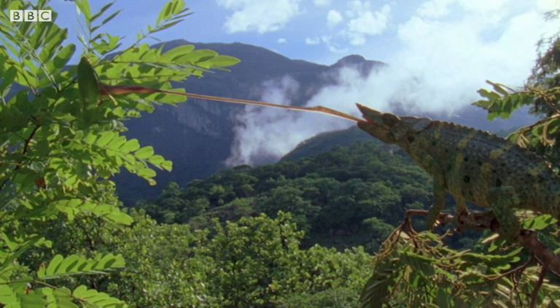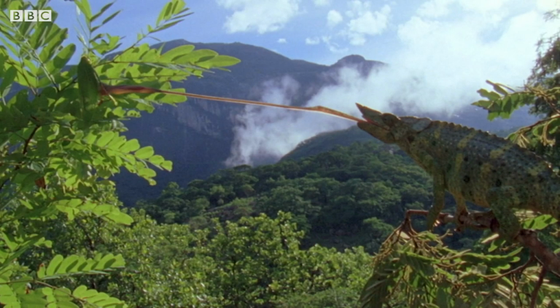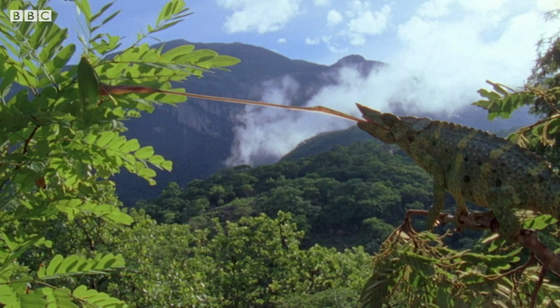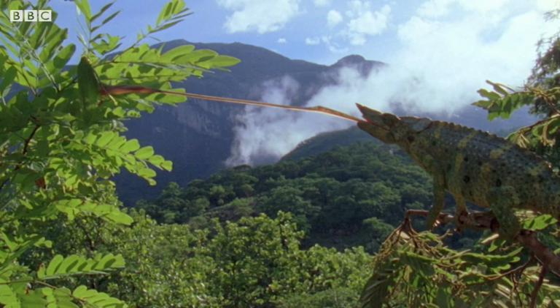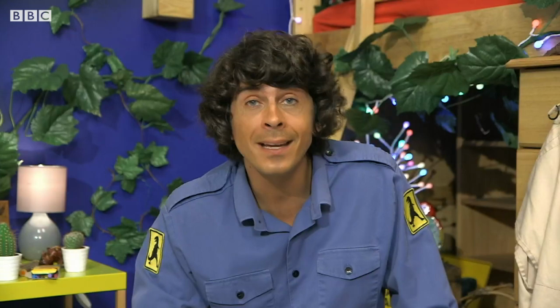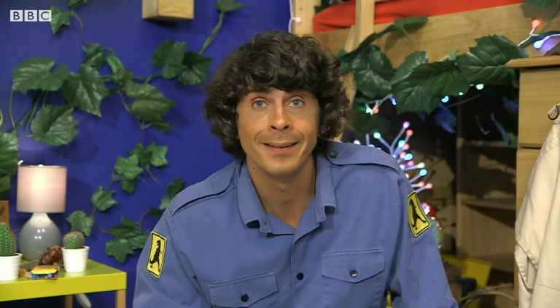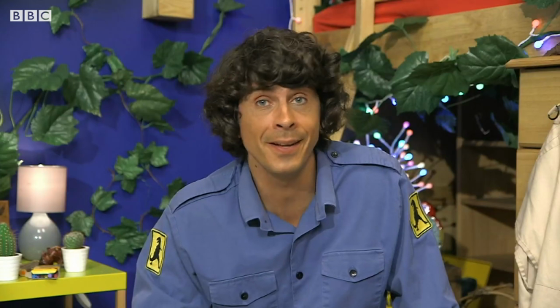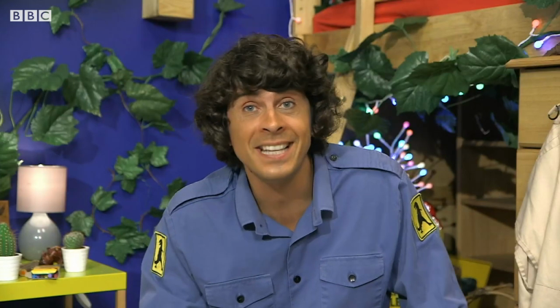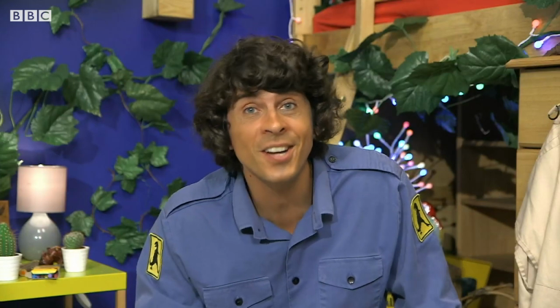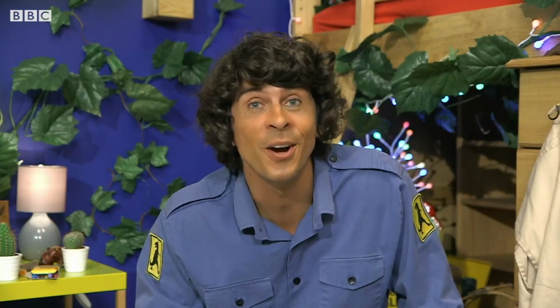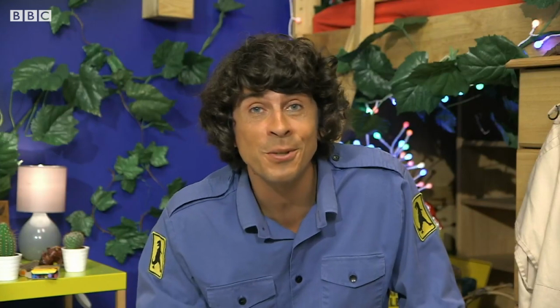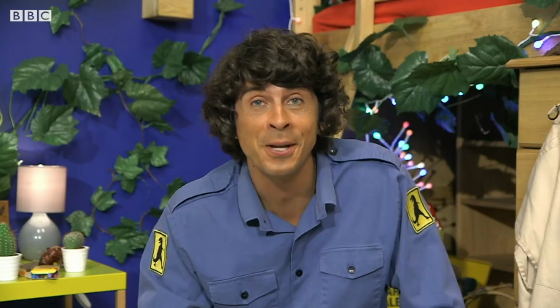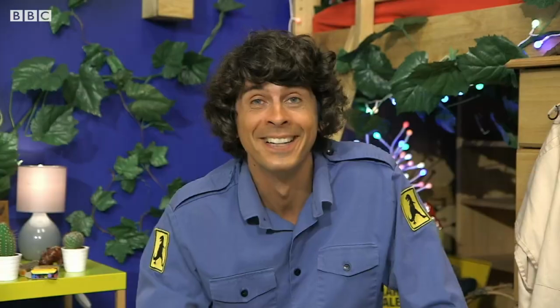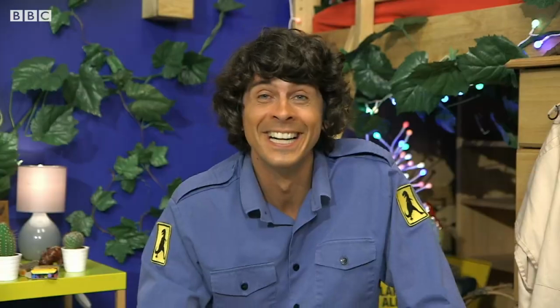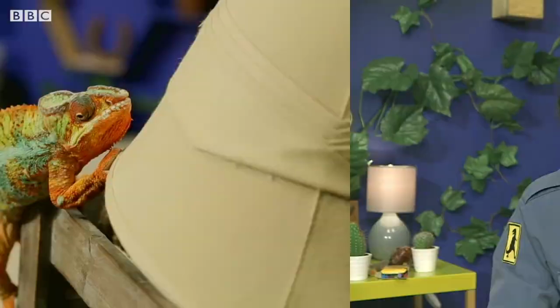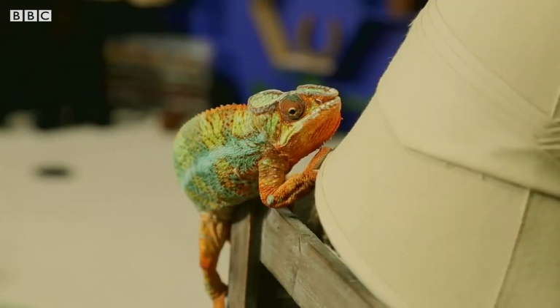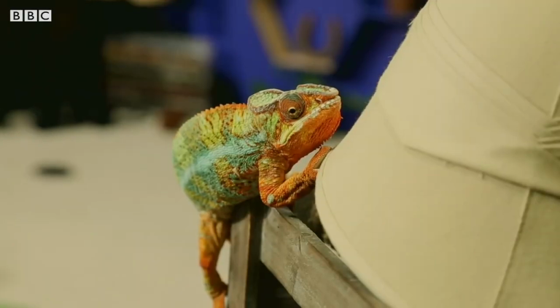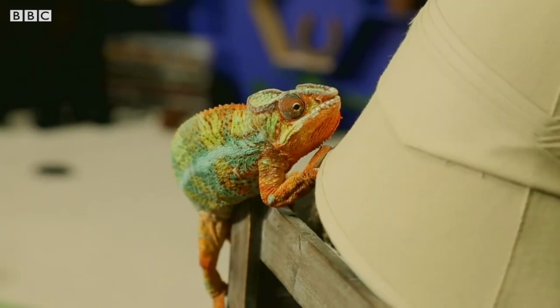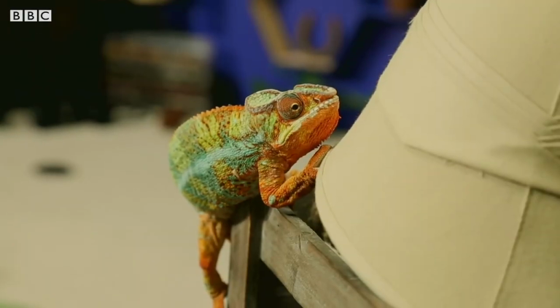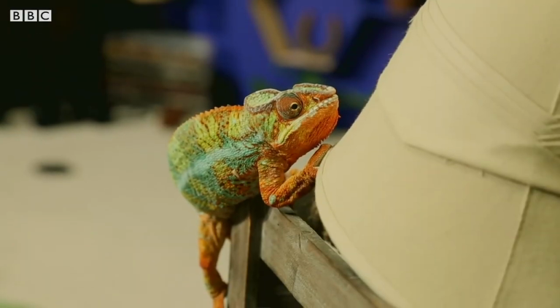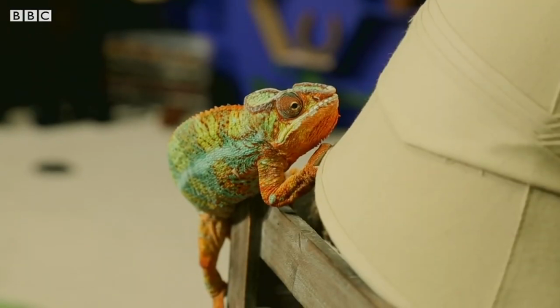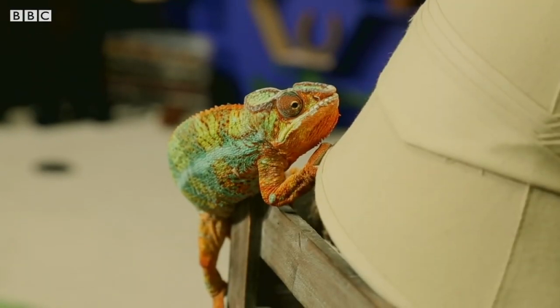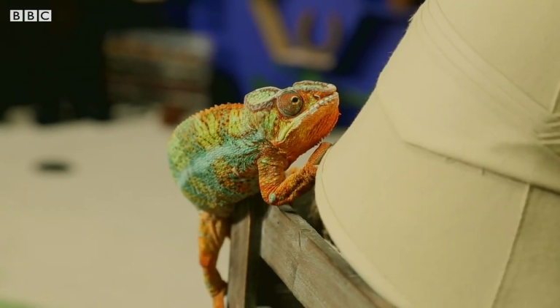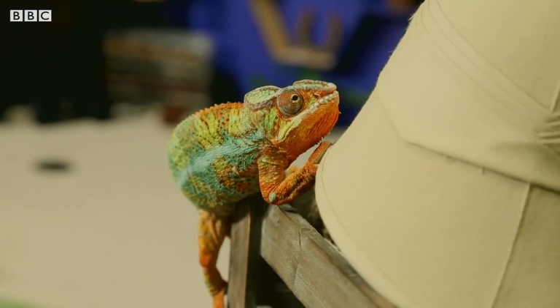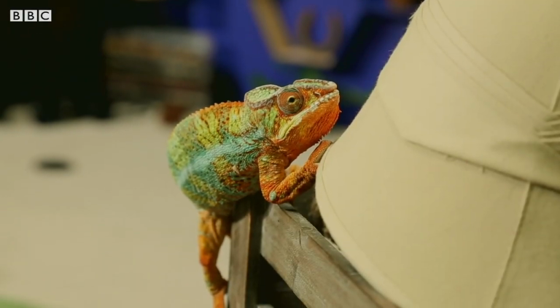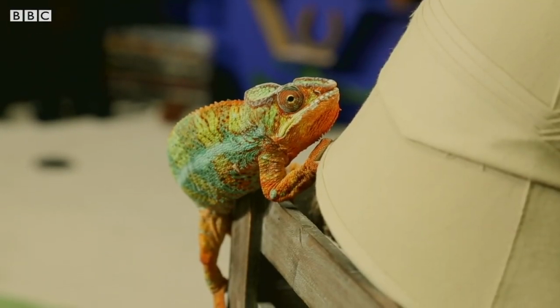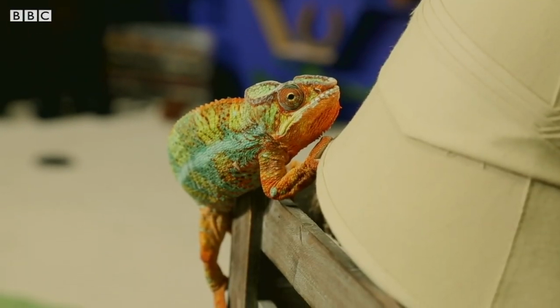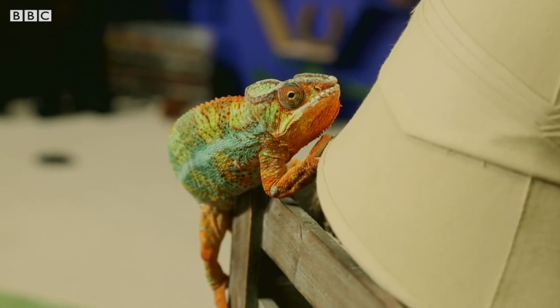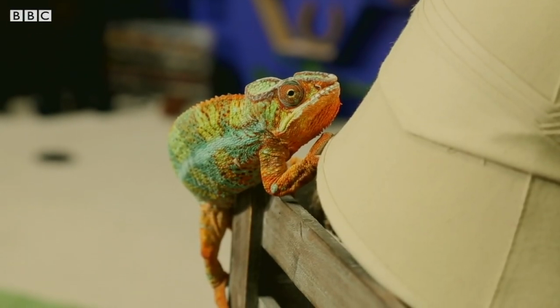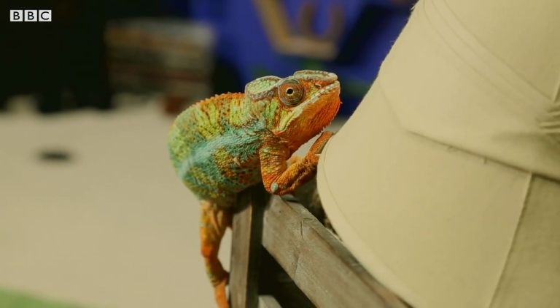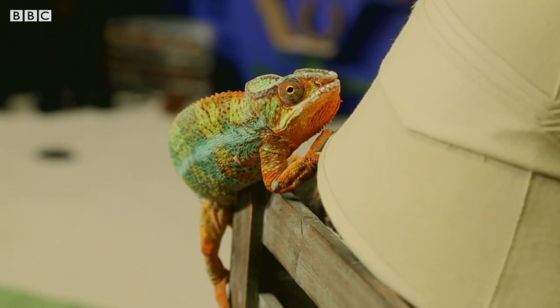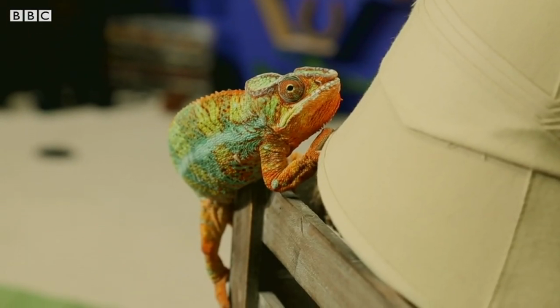If you were a chameleon, you'd never get tongue-tied, would you? Seashells she smells on the seashore. Oh, bother.